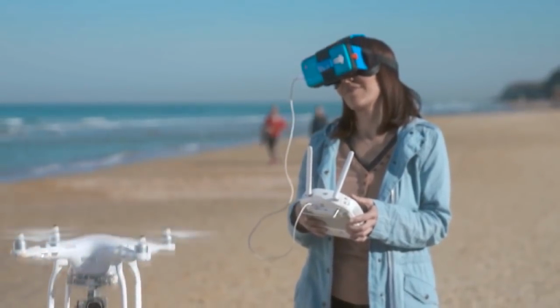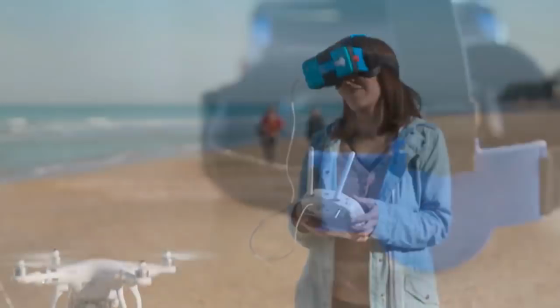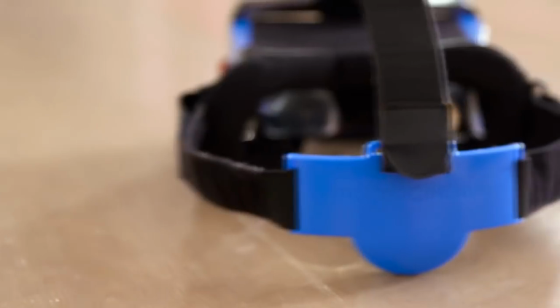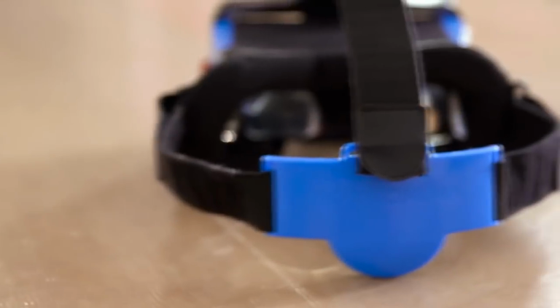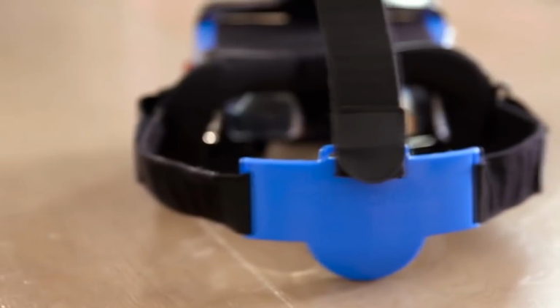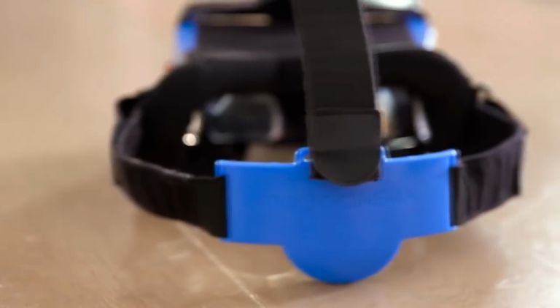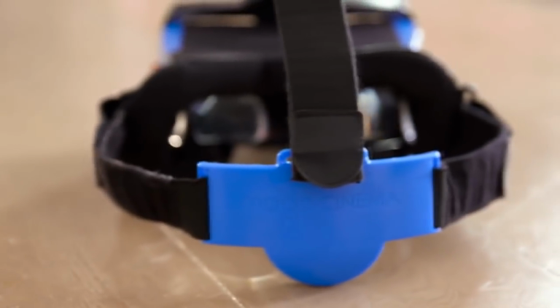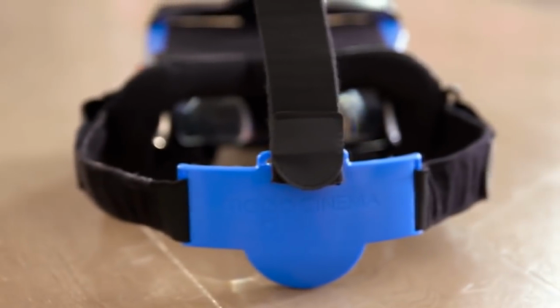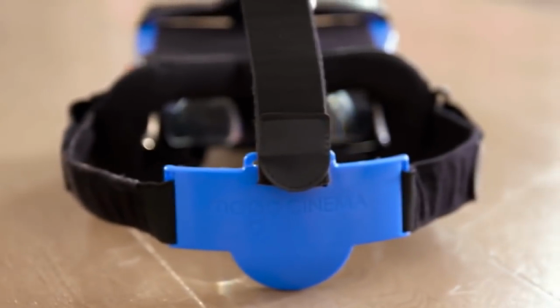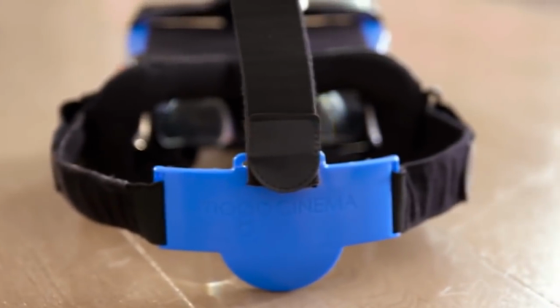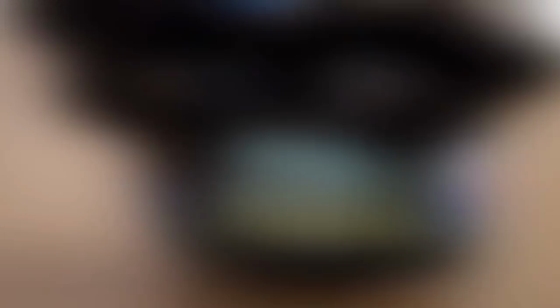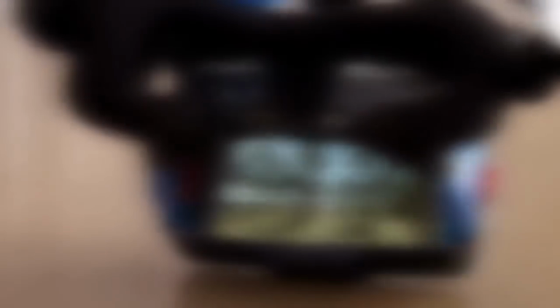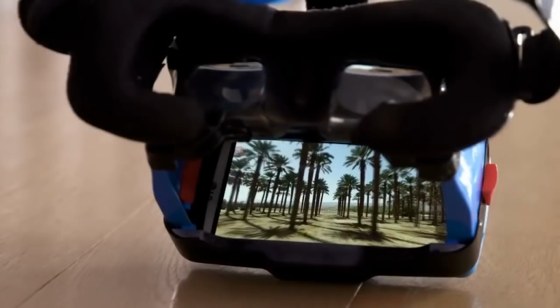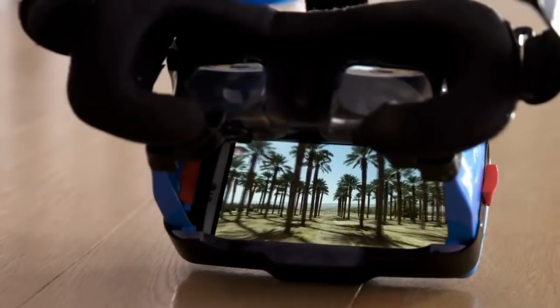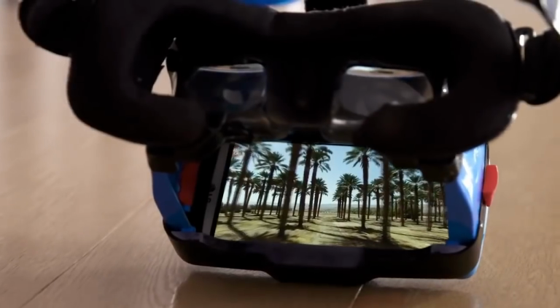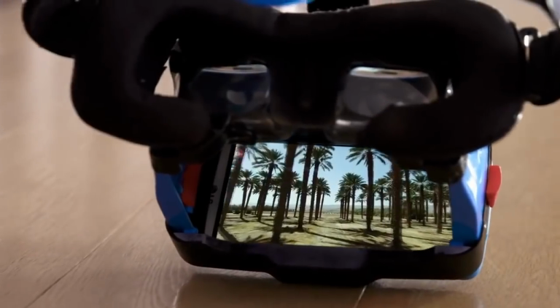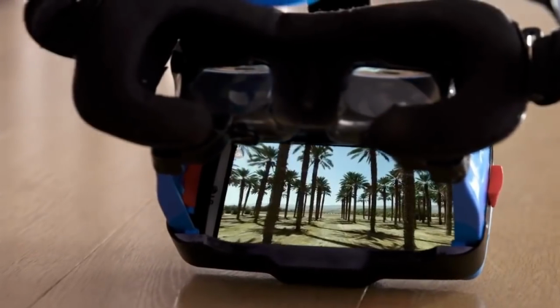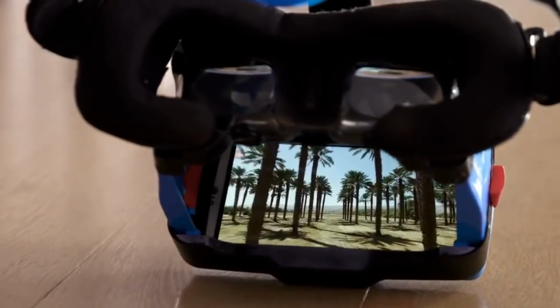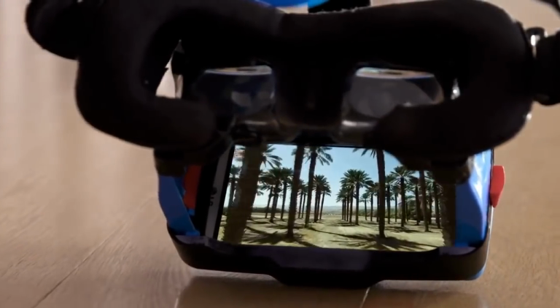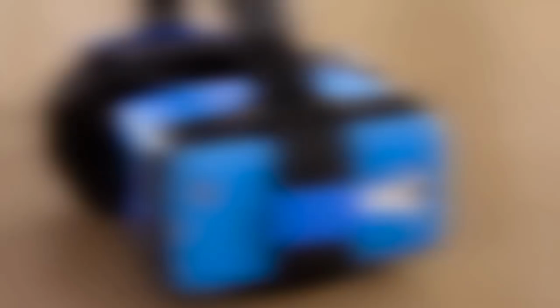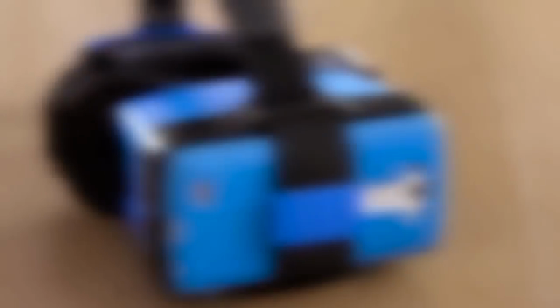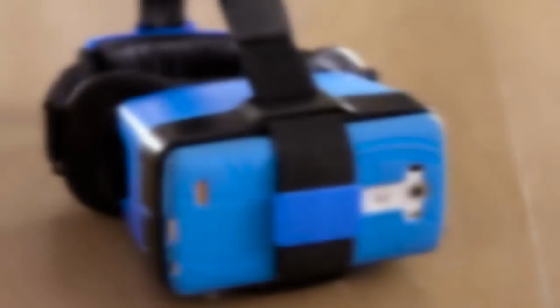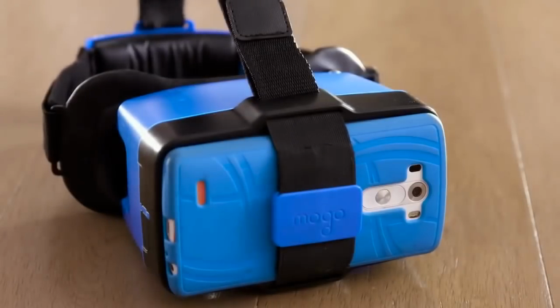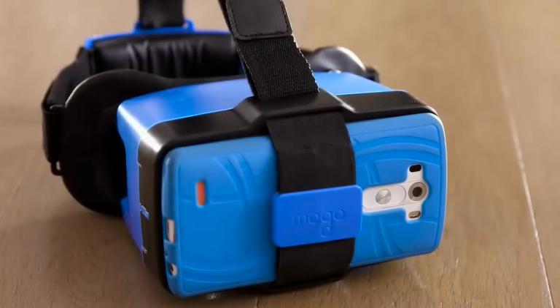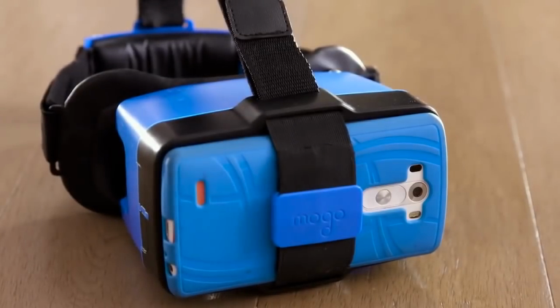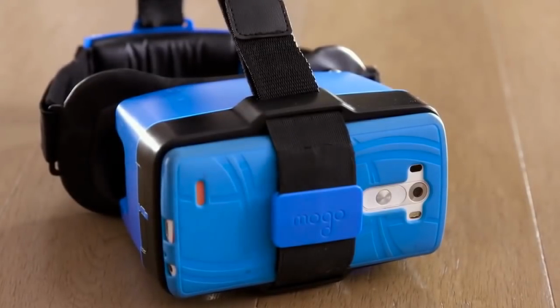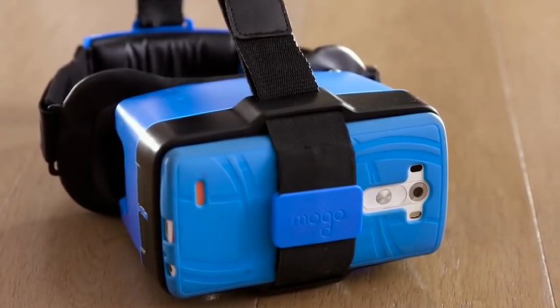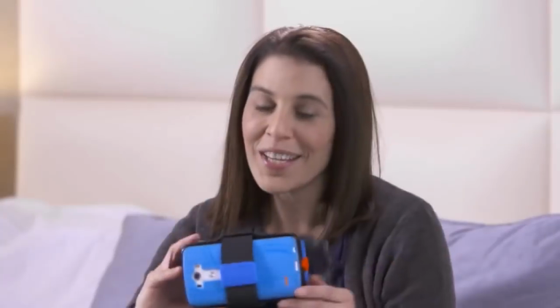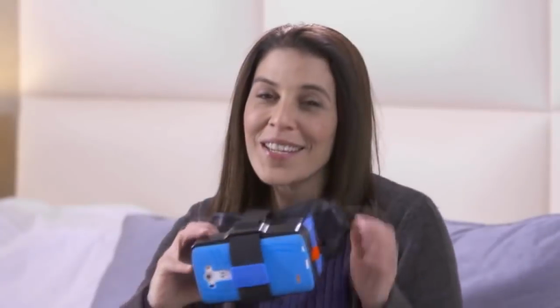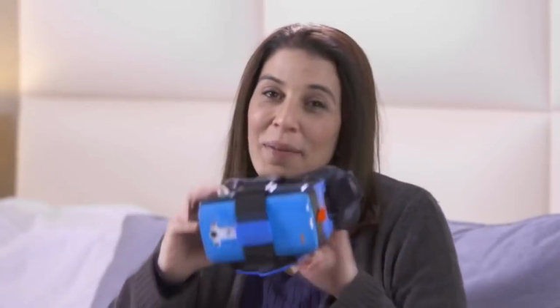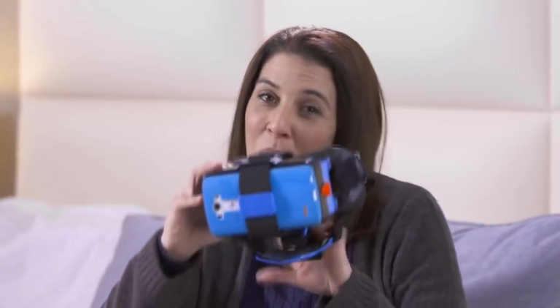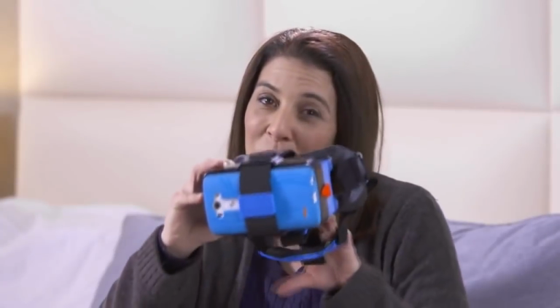So if you want to watch content in the best quality your phone offers, get MoGo.